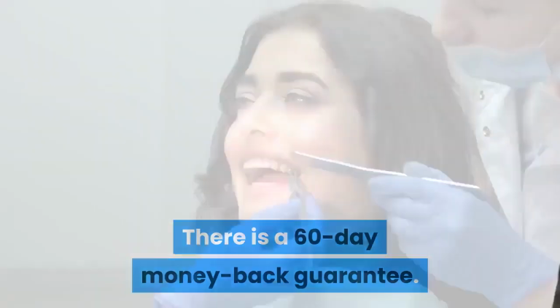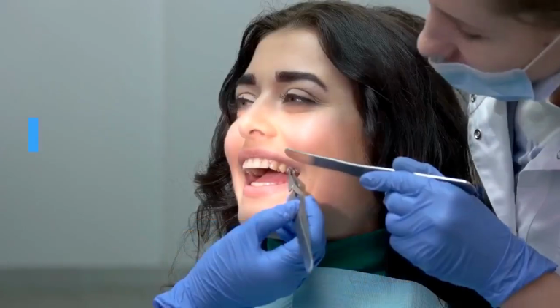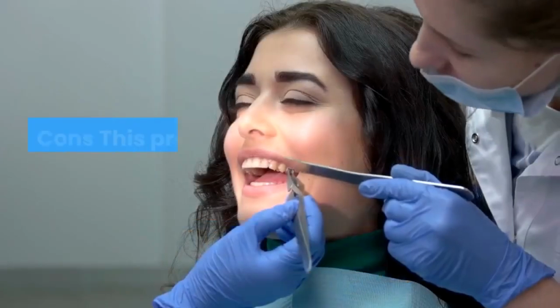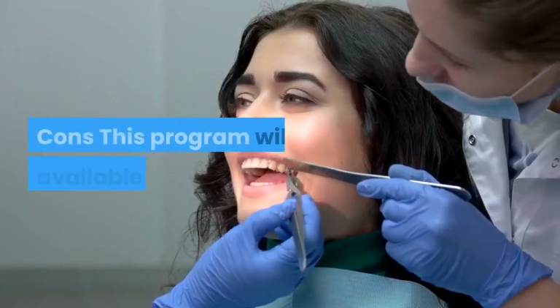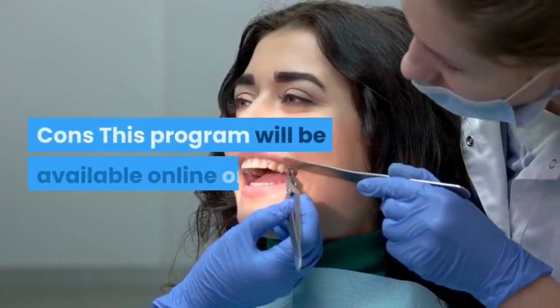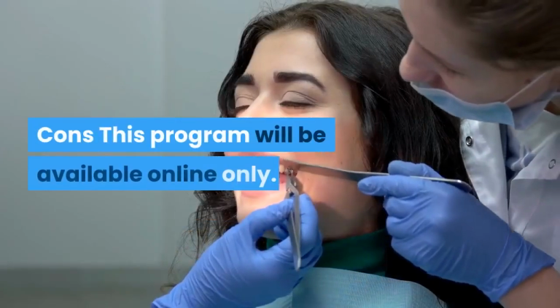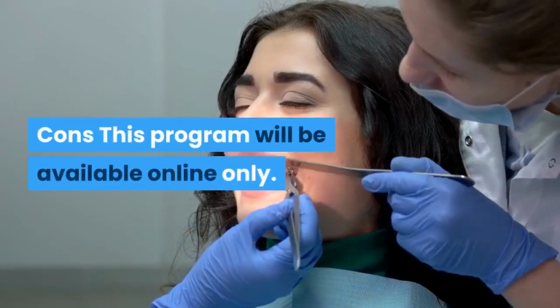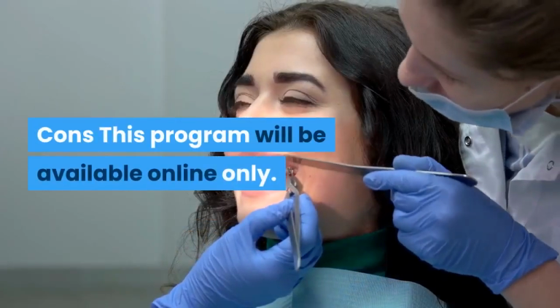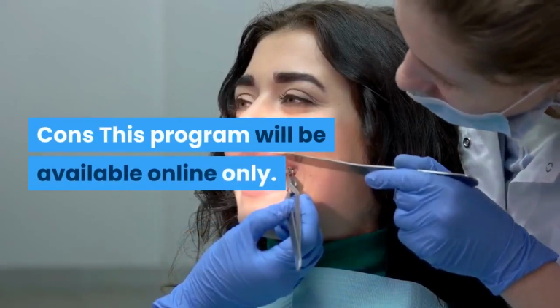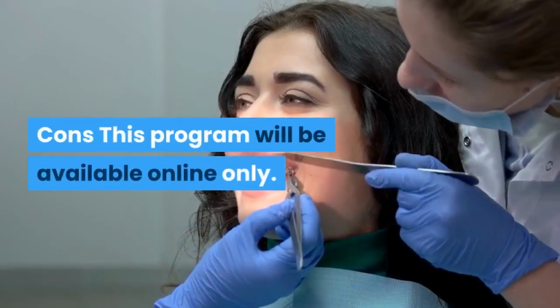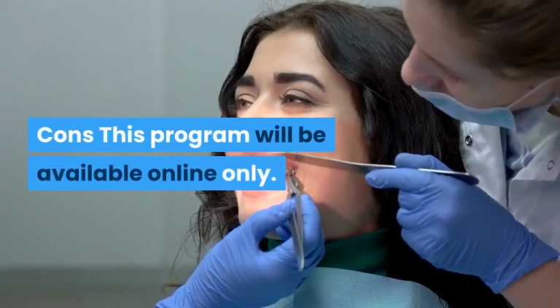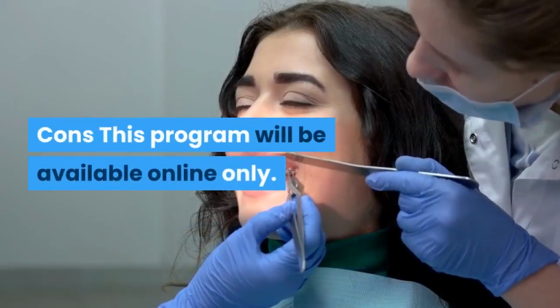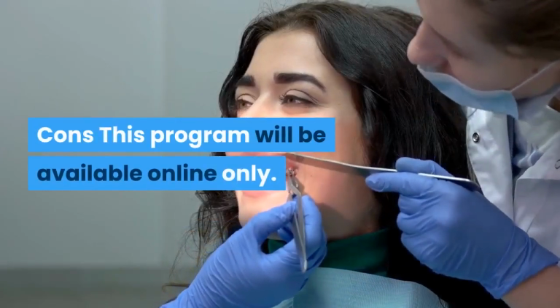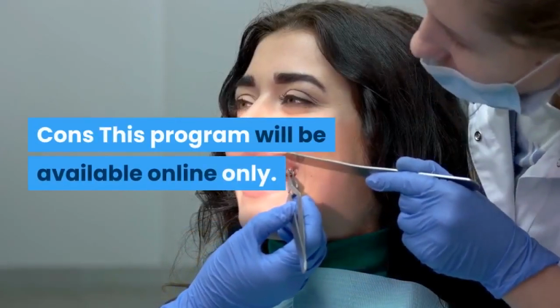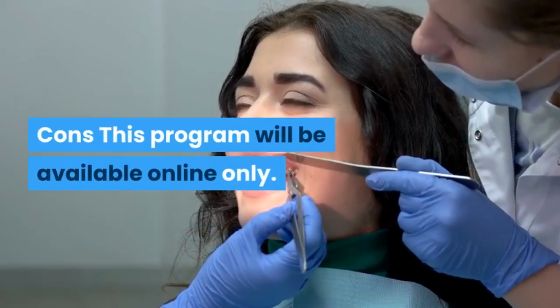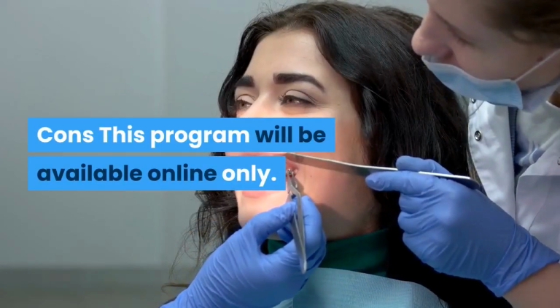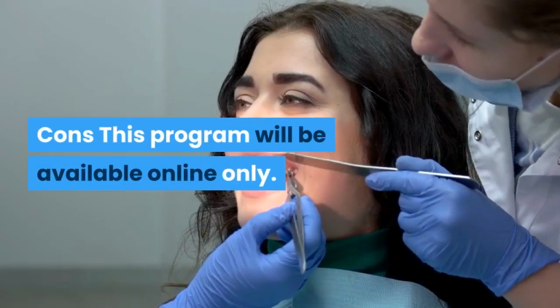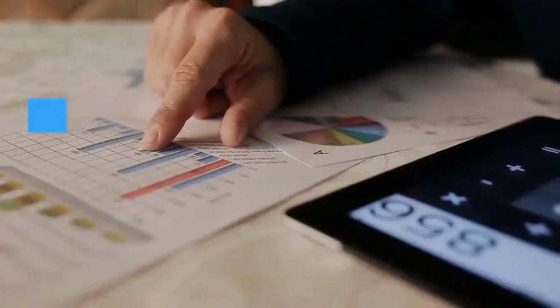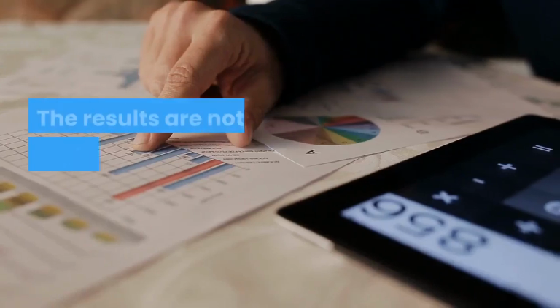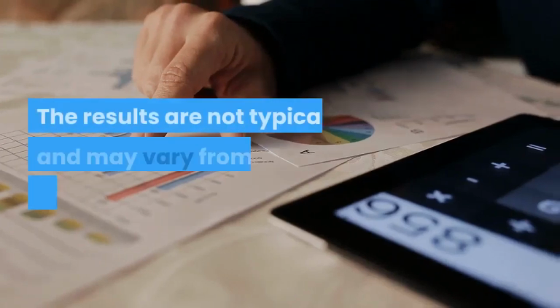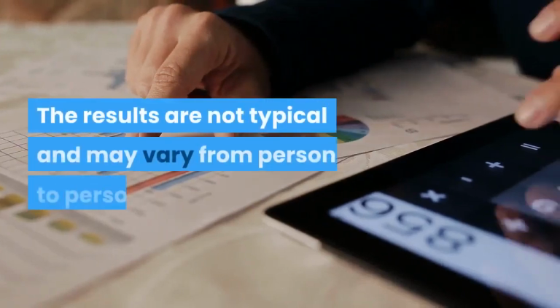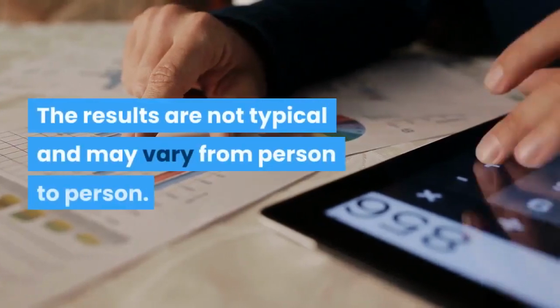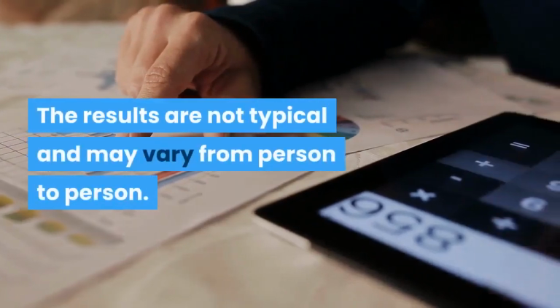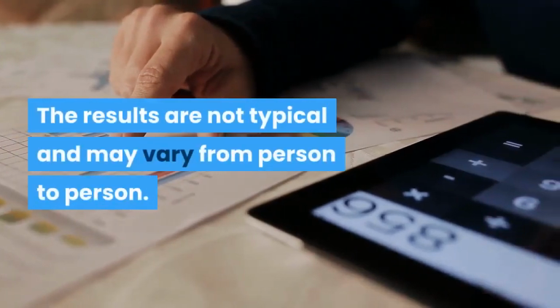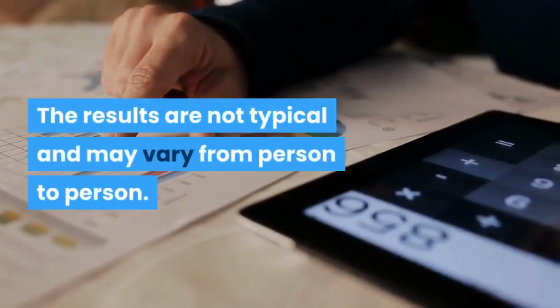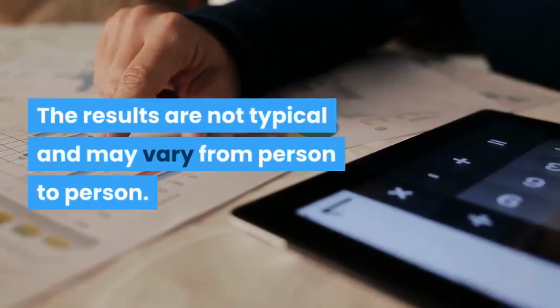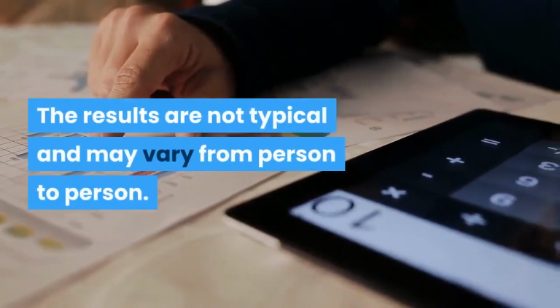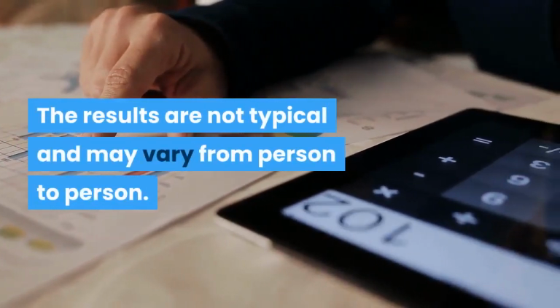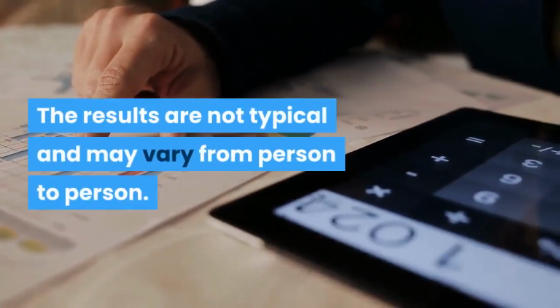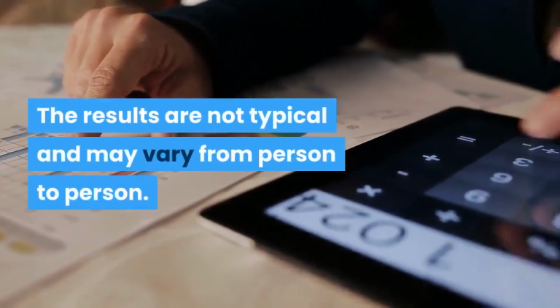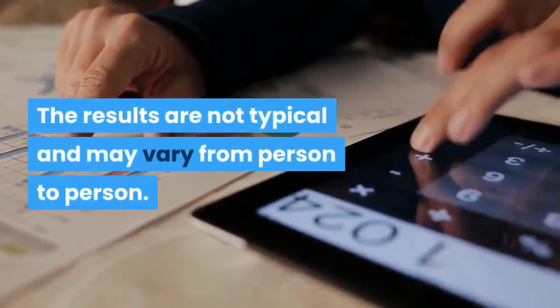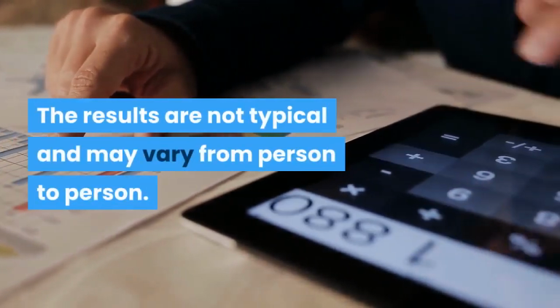Cons: This program will be available online only. The results are not typical and may vary from person to person.